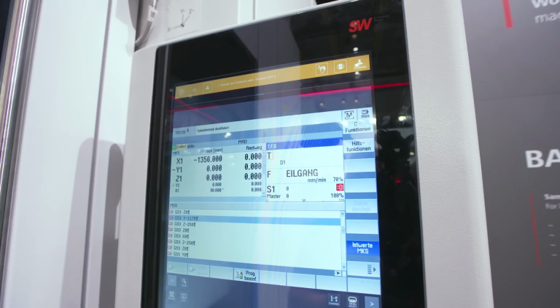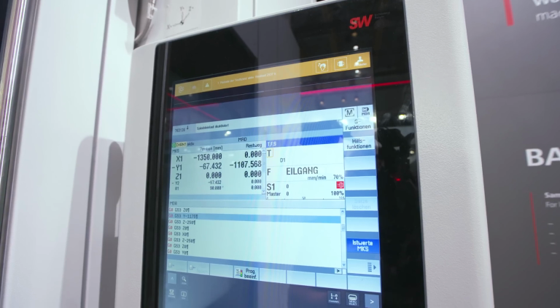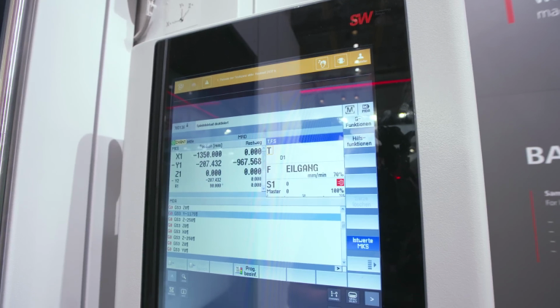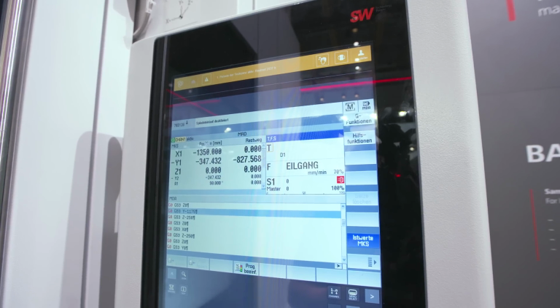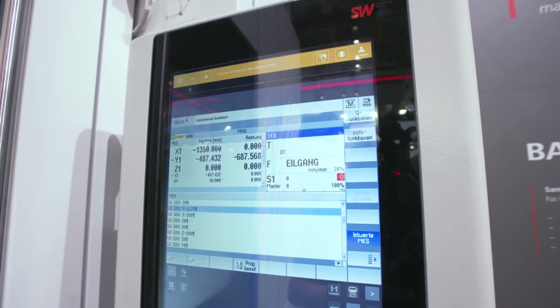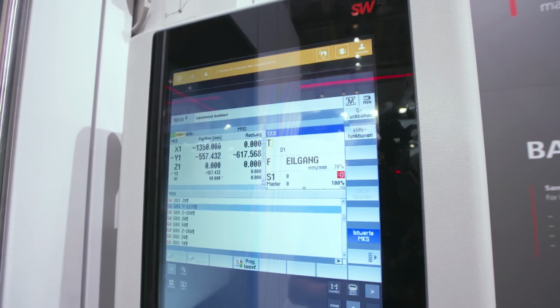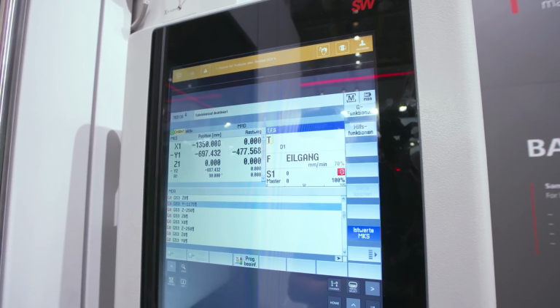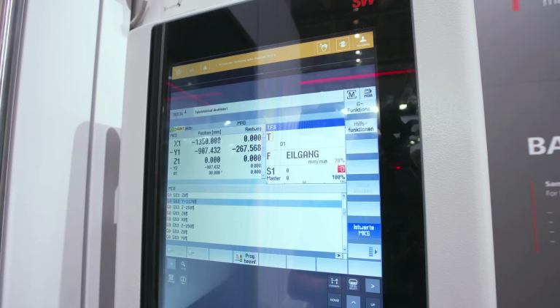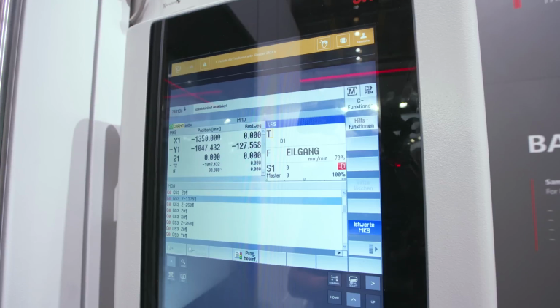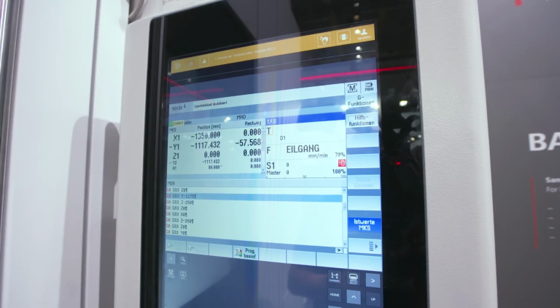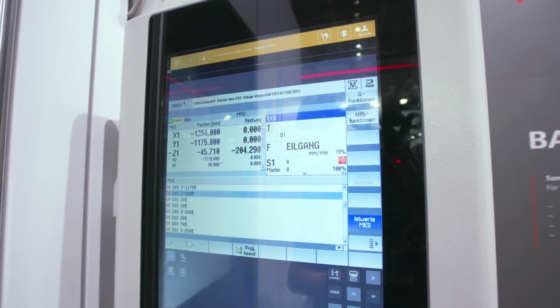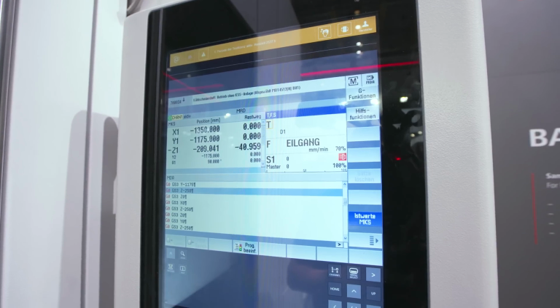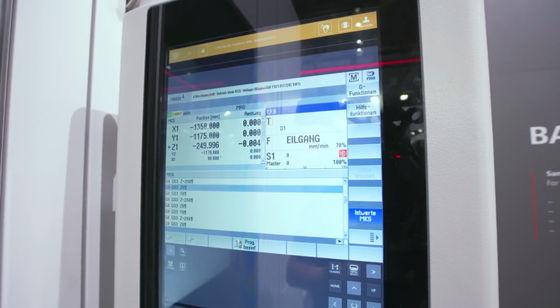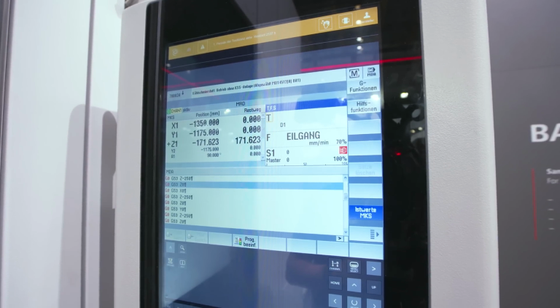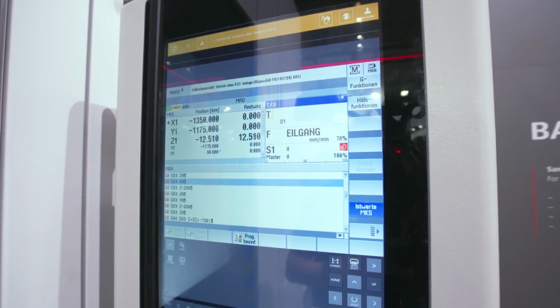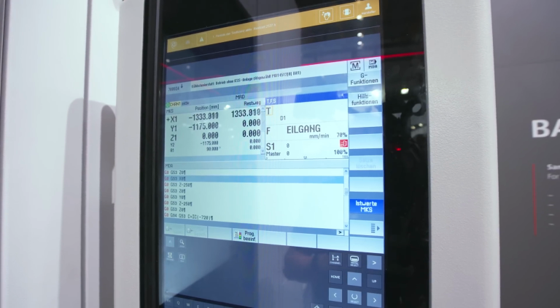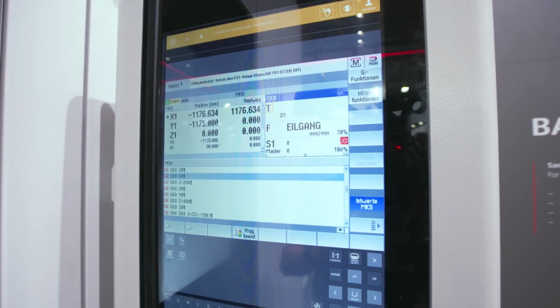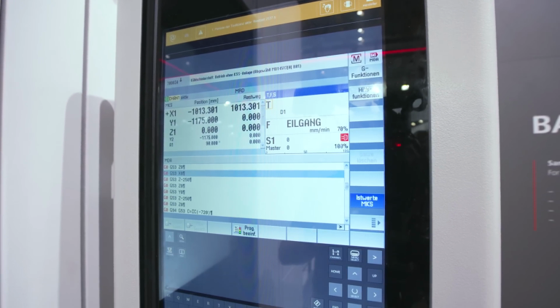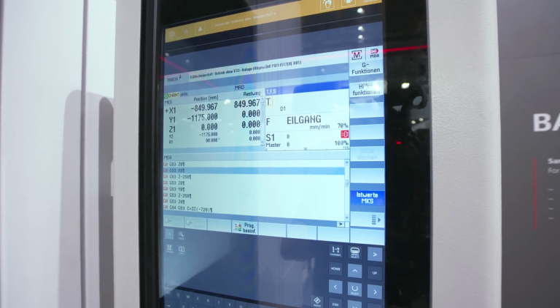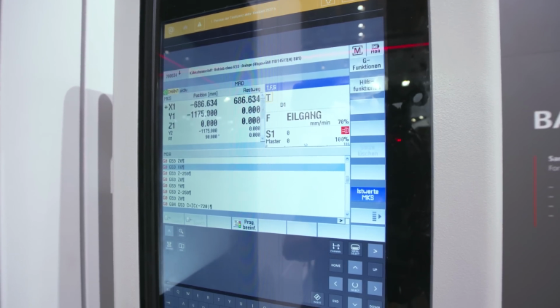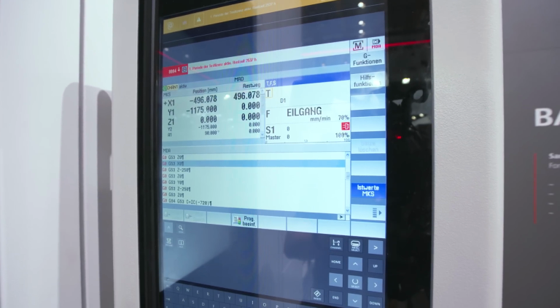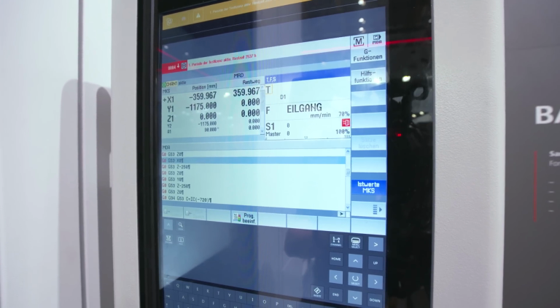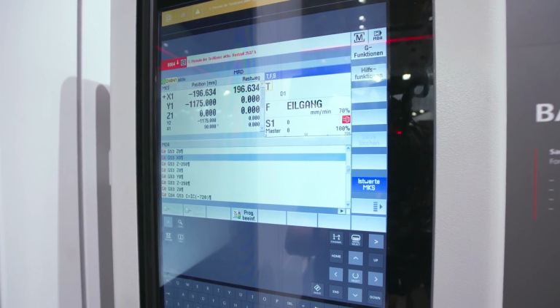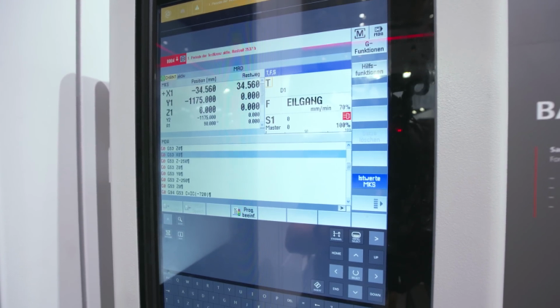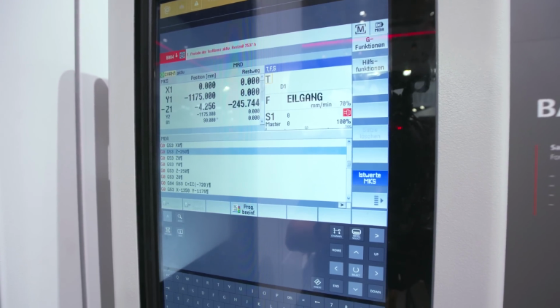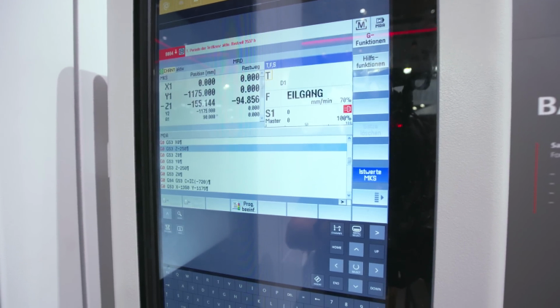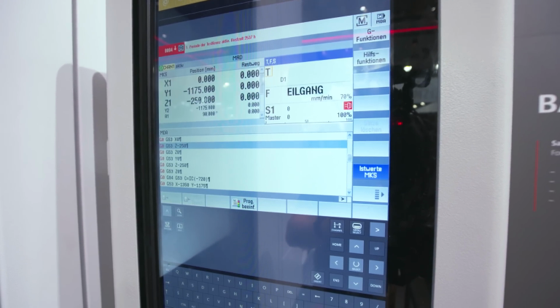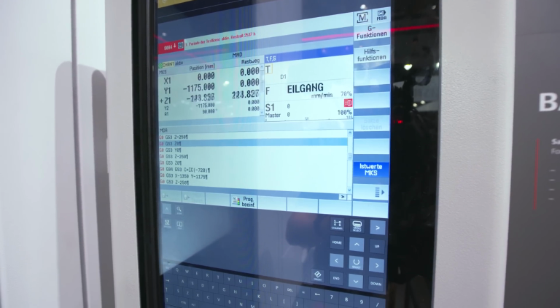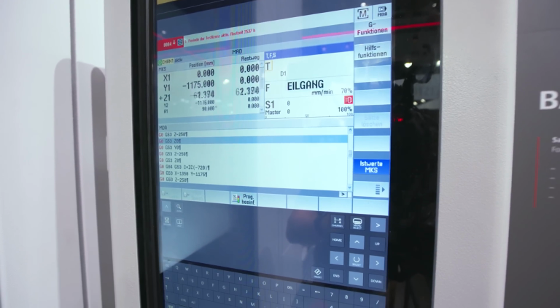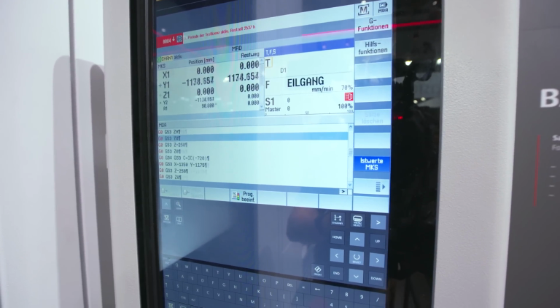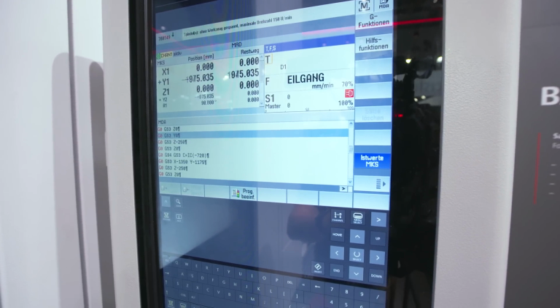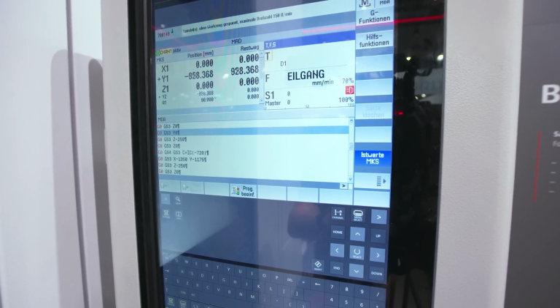The control system is our C1, fitted with a 24-inch touchscreen panel.